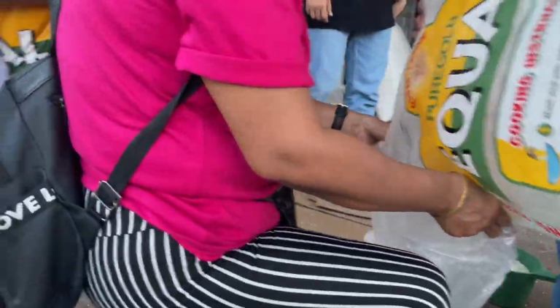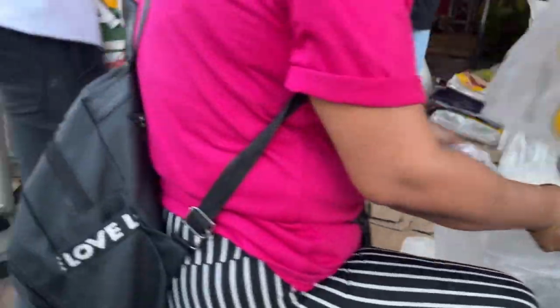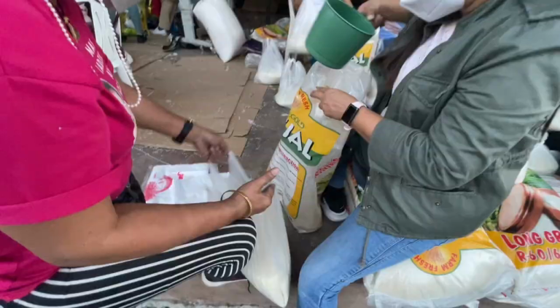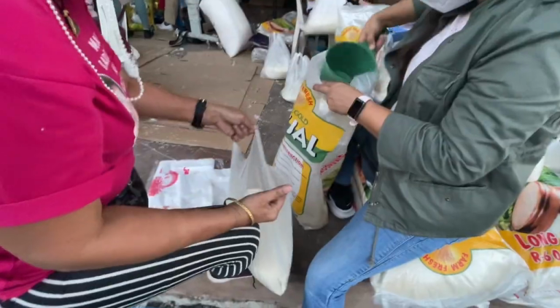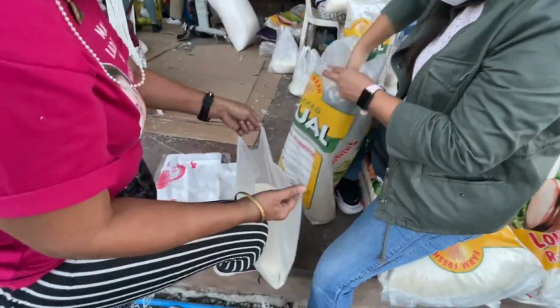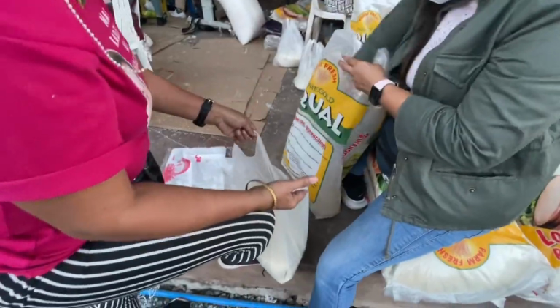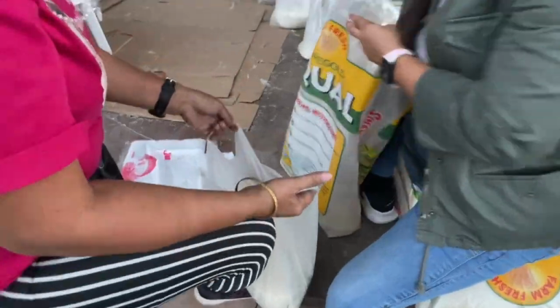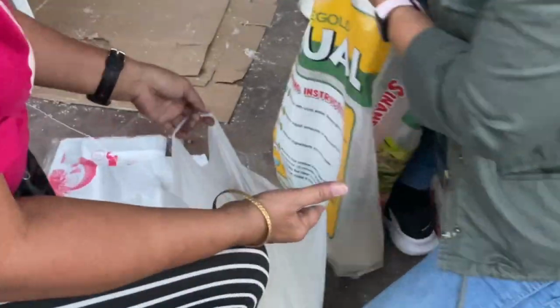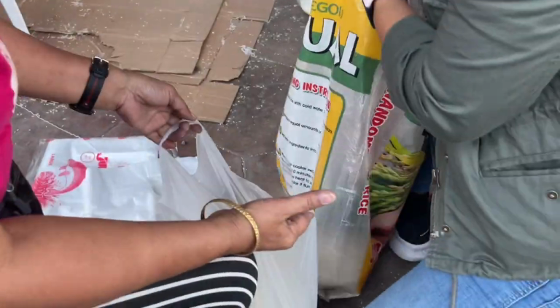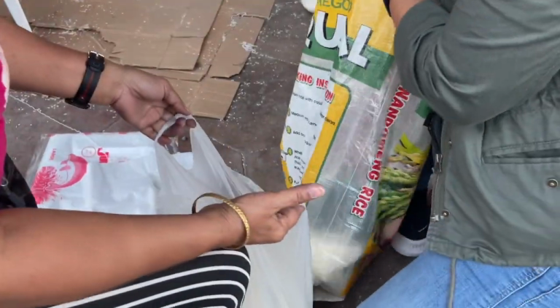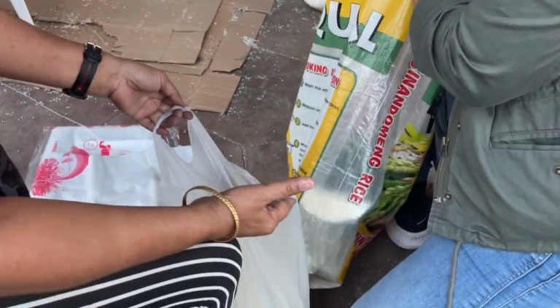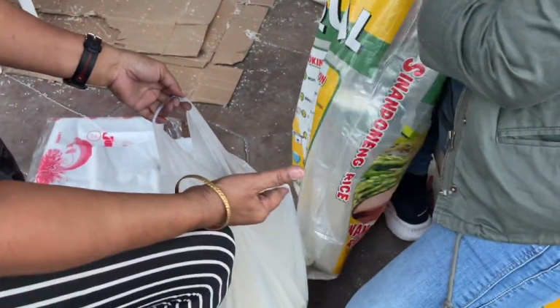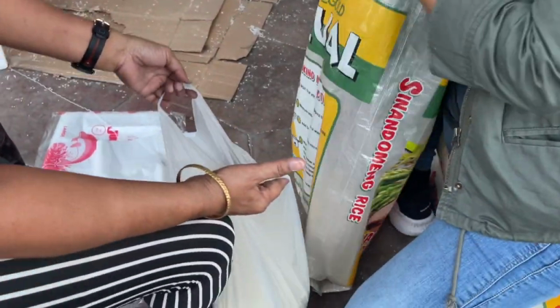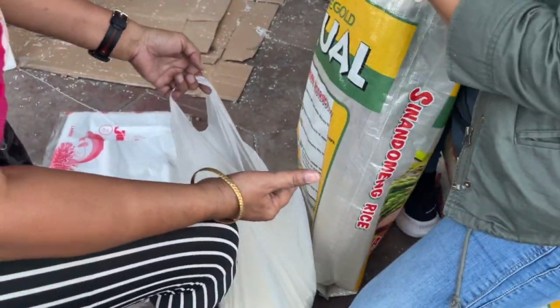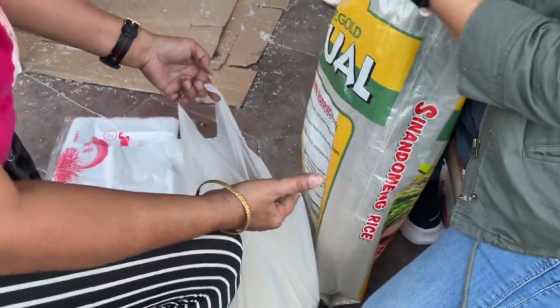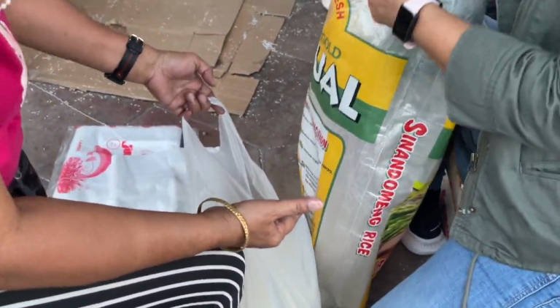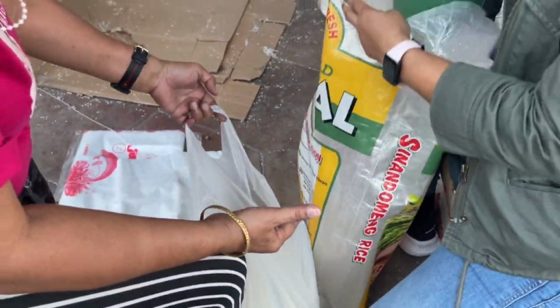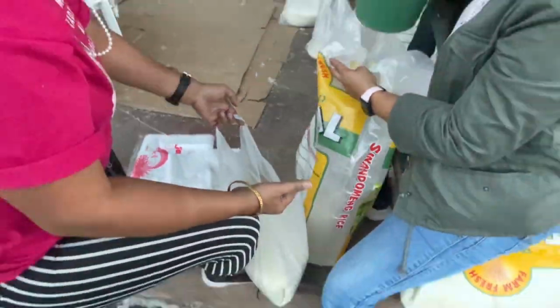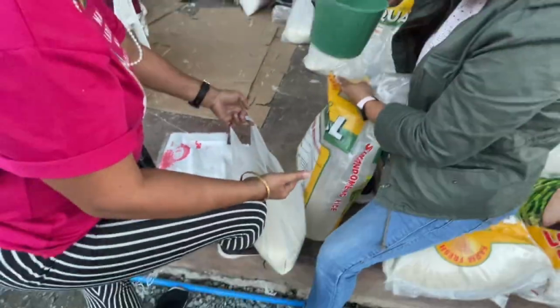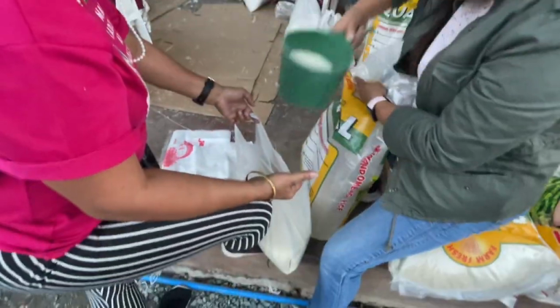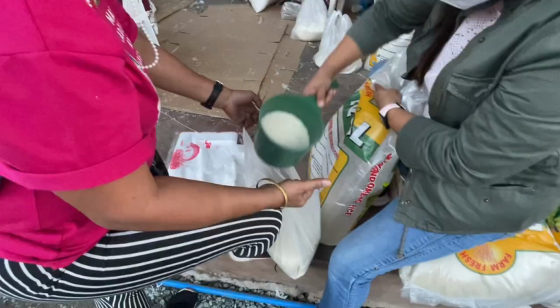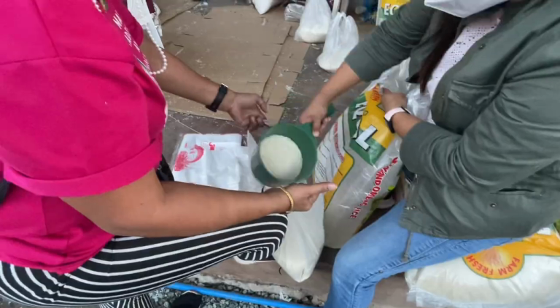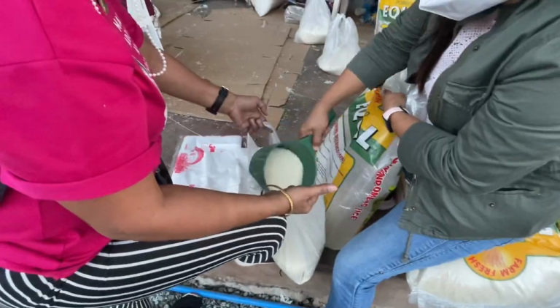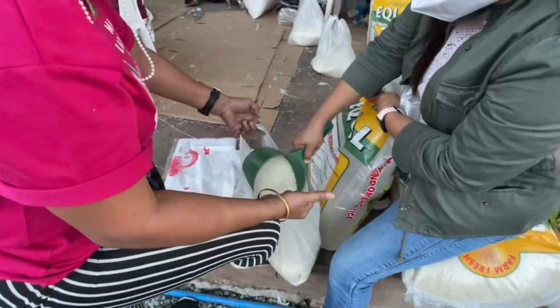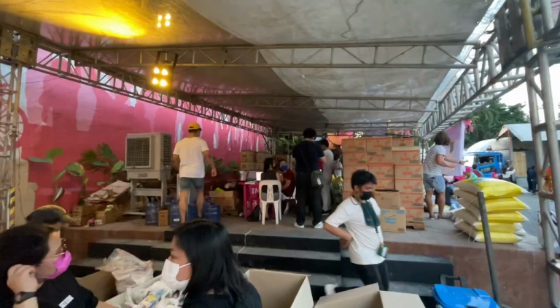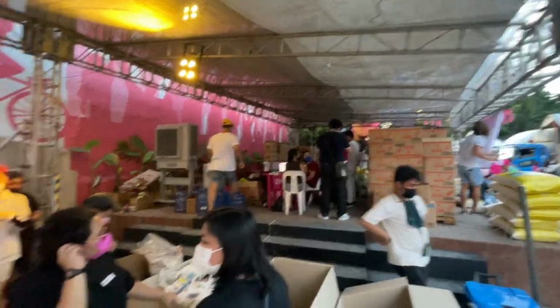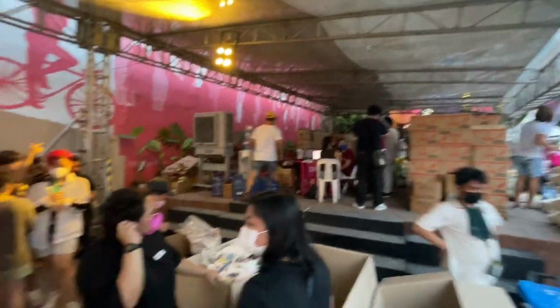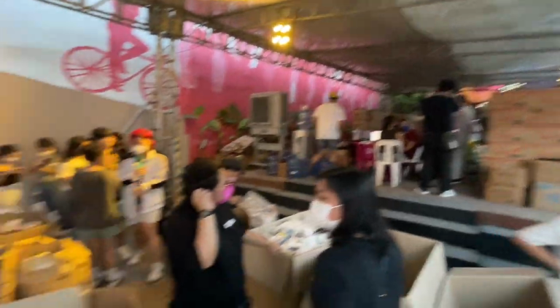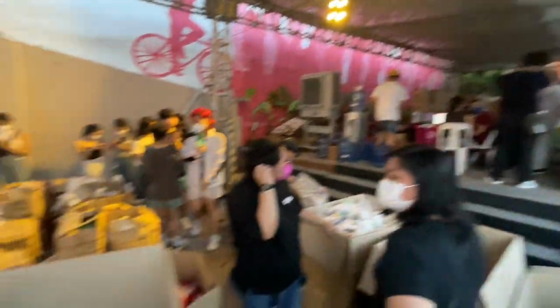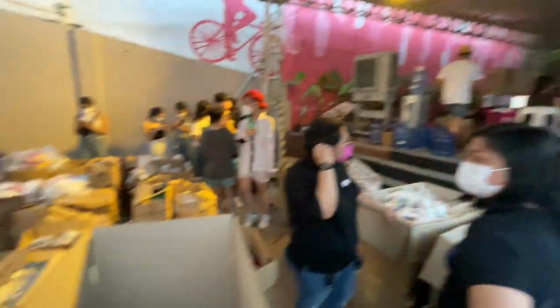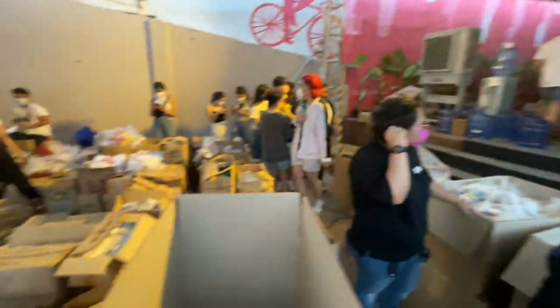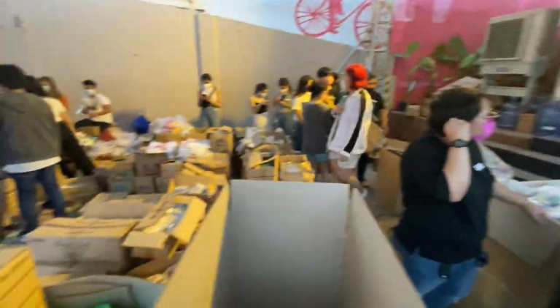Ito naman yung area kung saan nire-repack ang mga rice. Typically 5 kilos po yan.